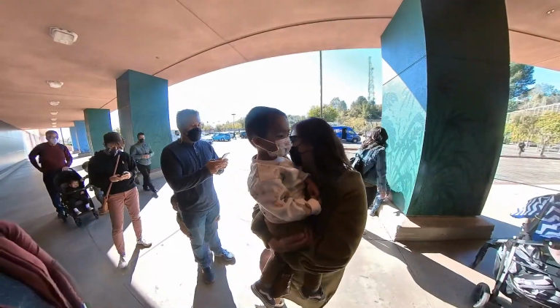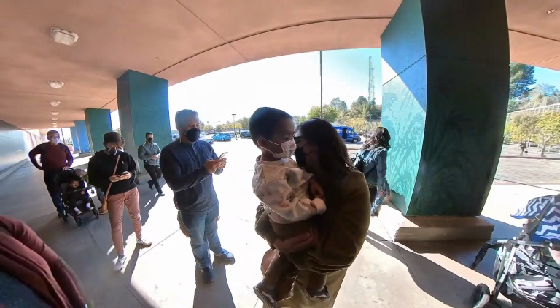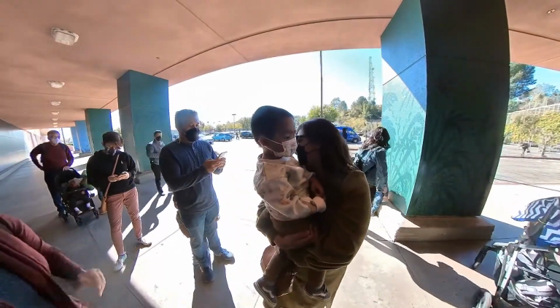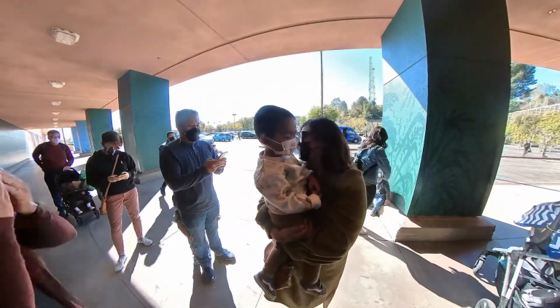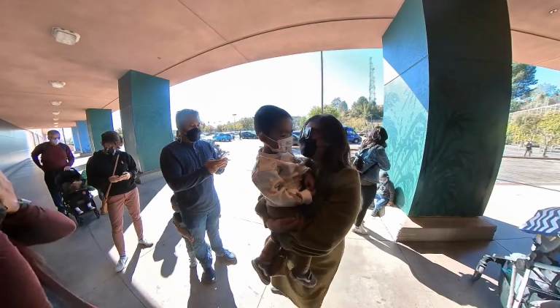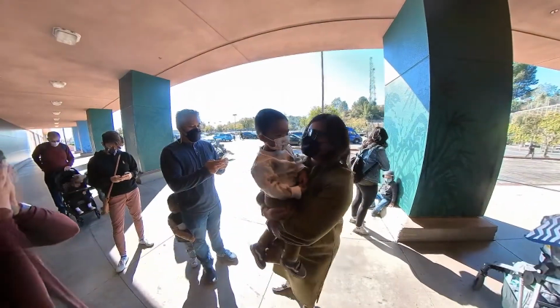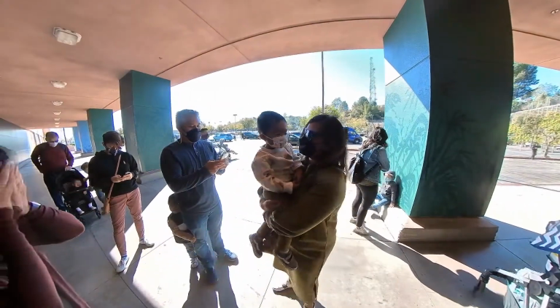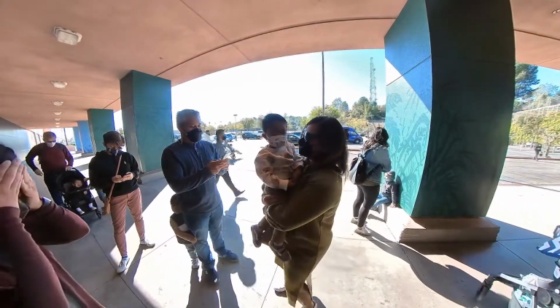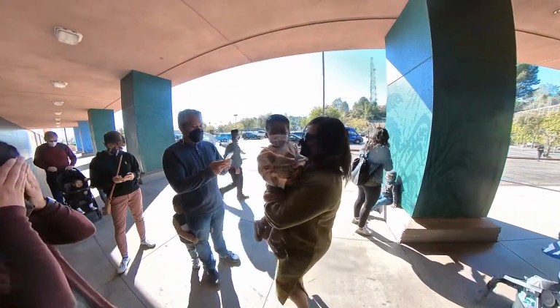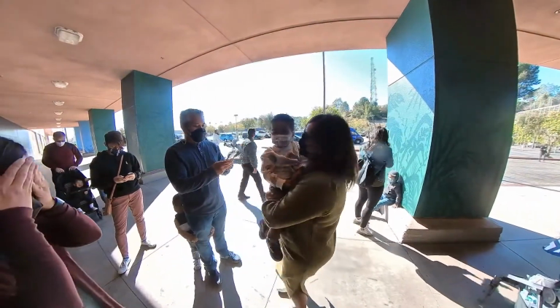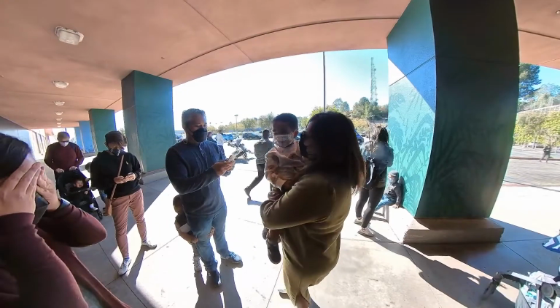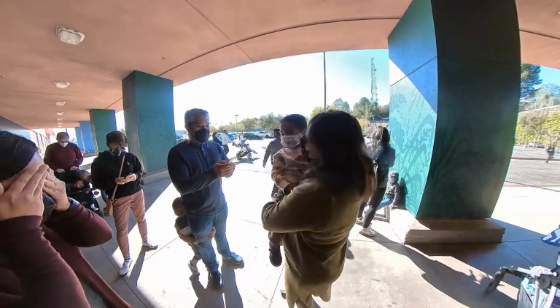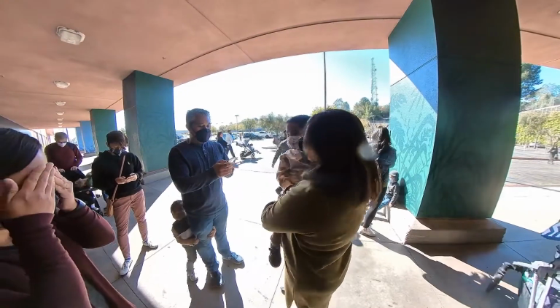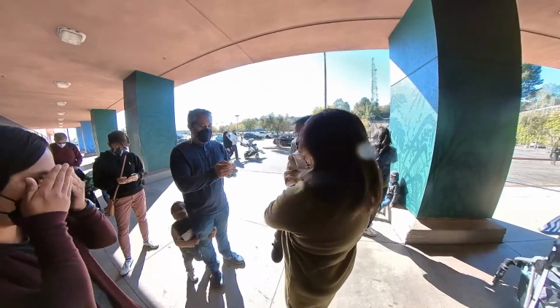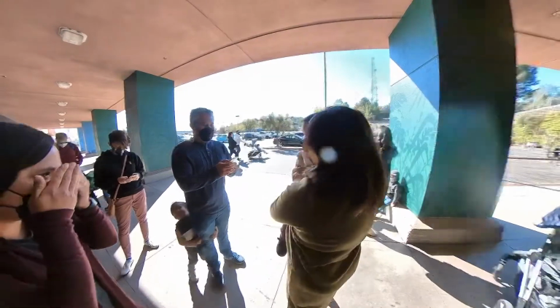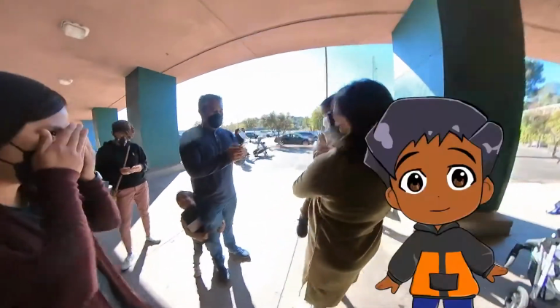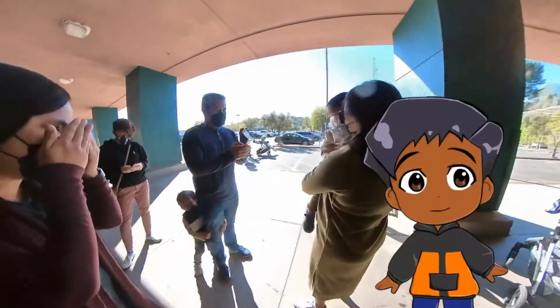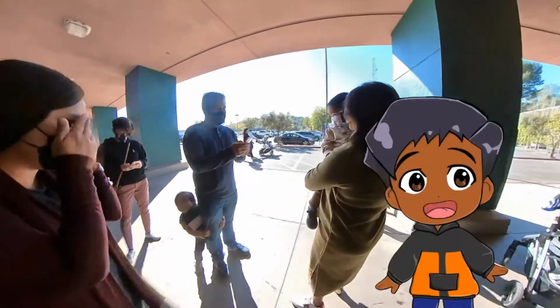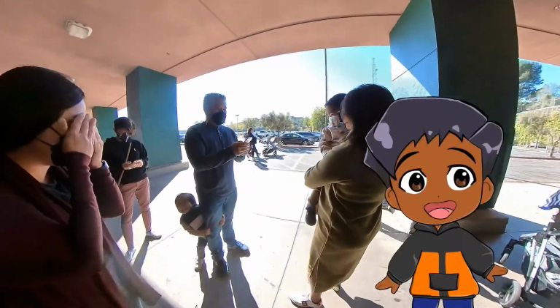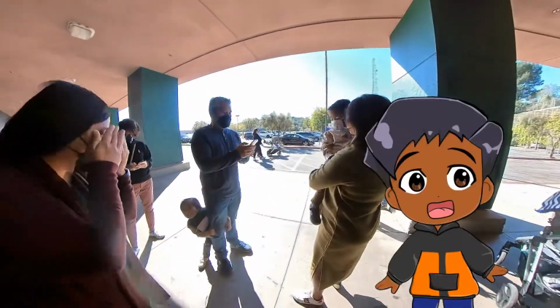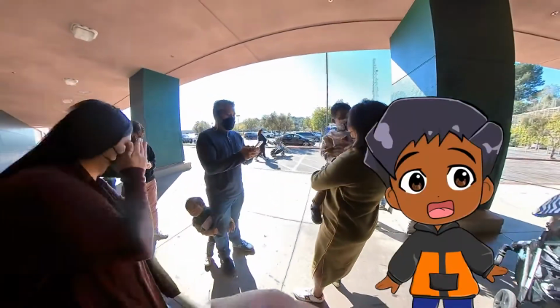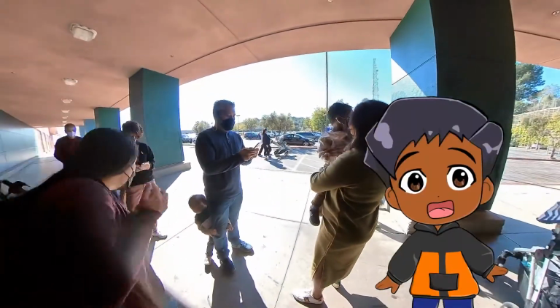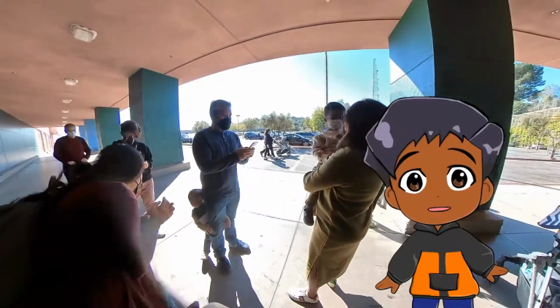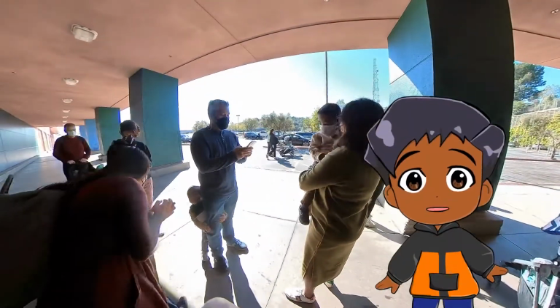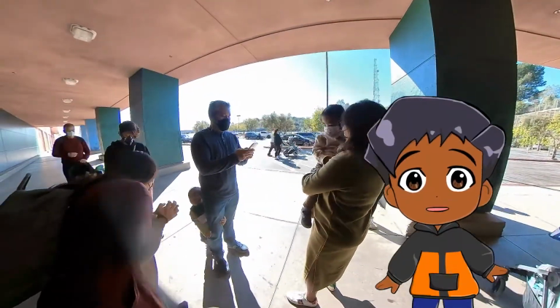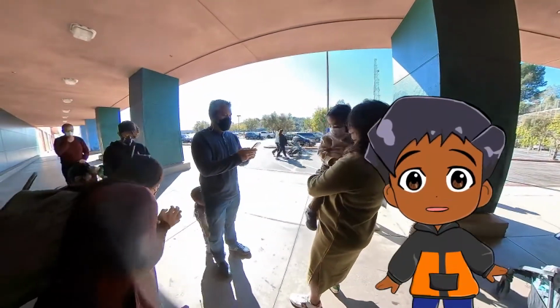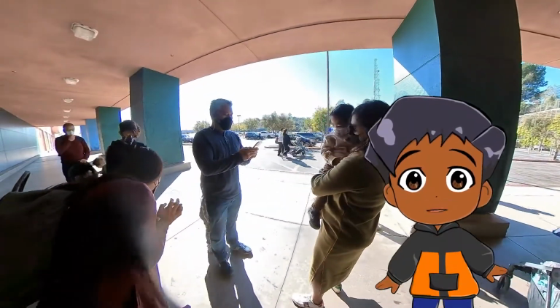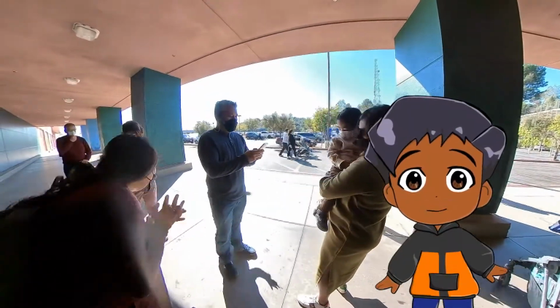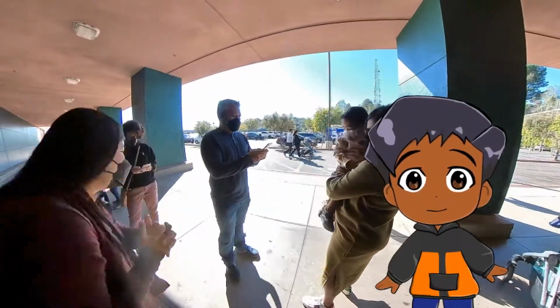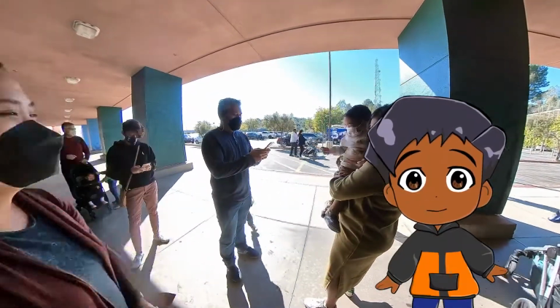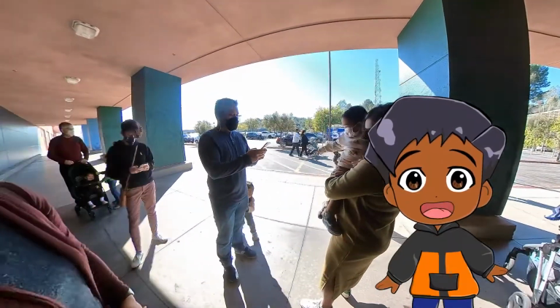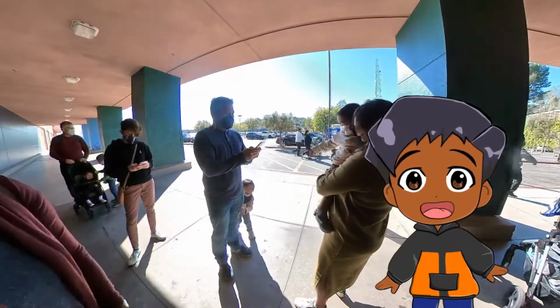Where's Jalen? As we're waiting, we play a little hide-and-seek in the line.